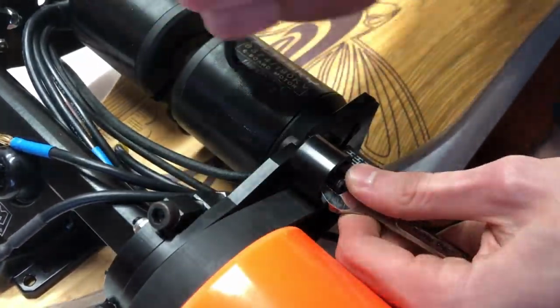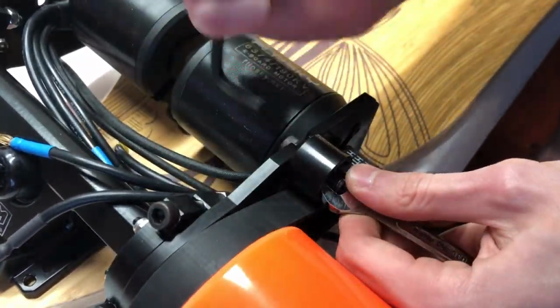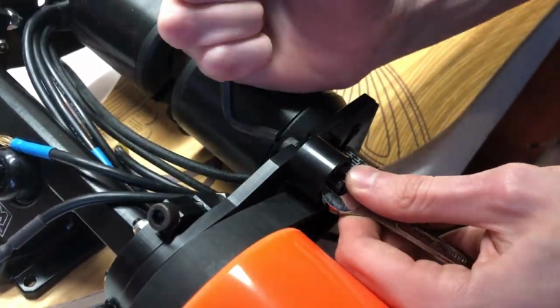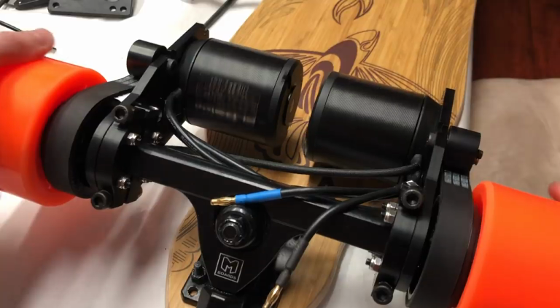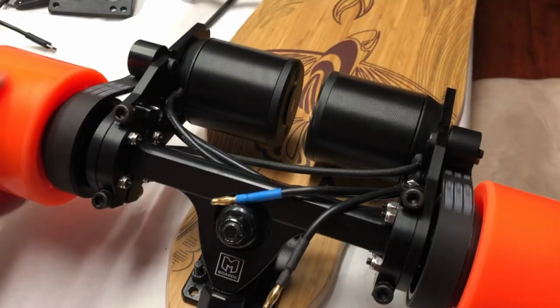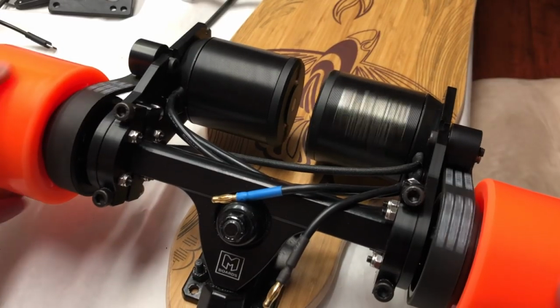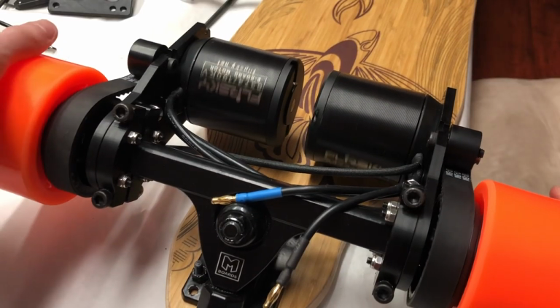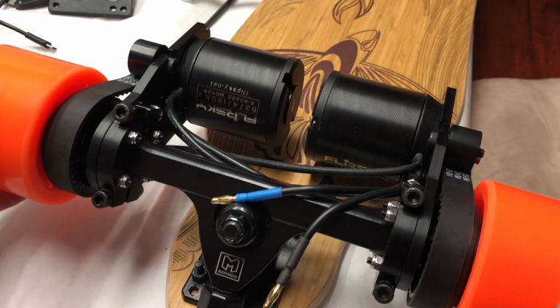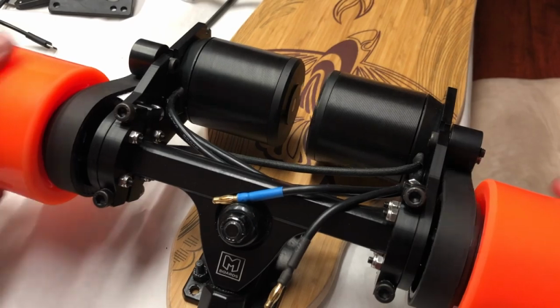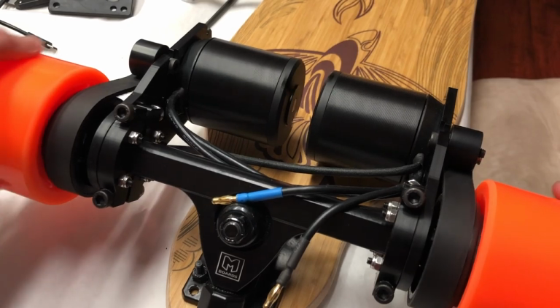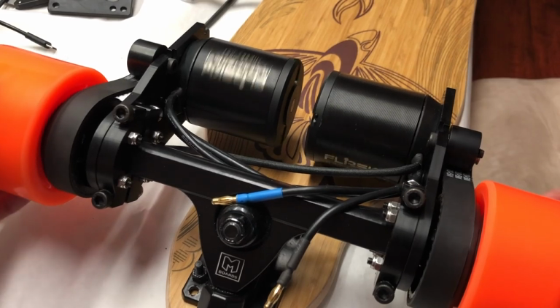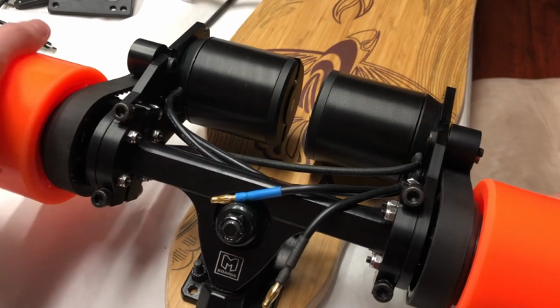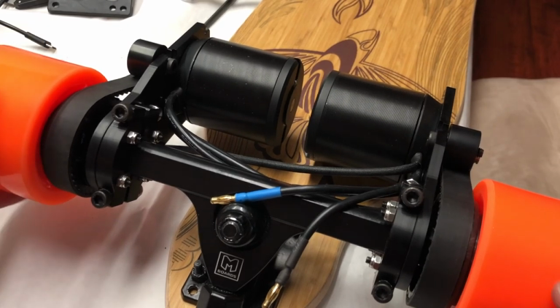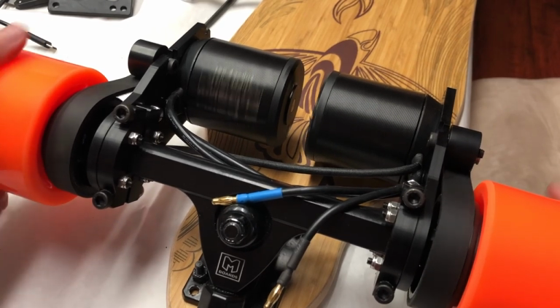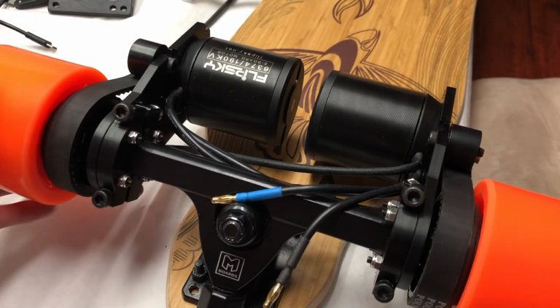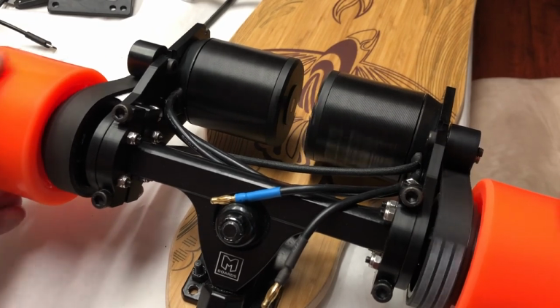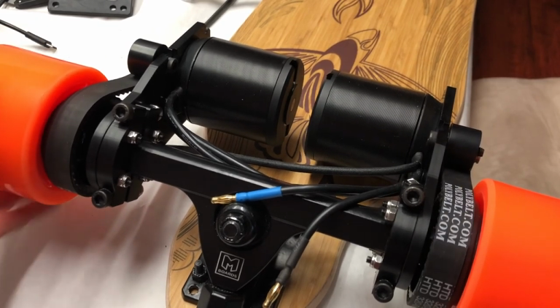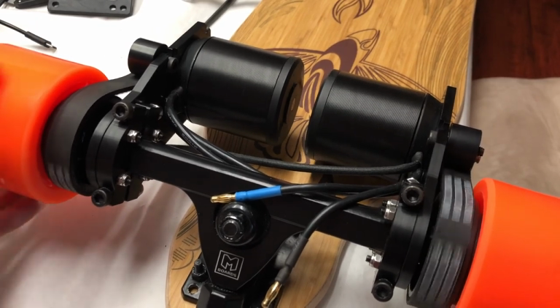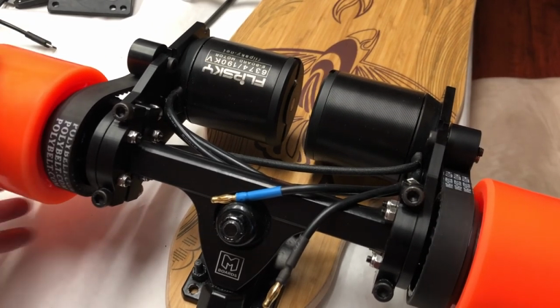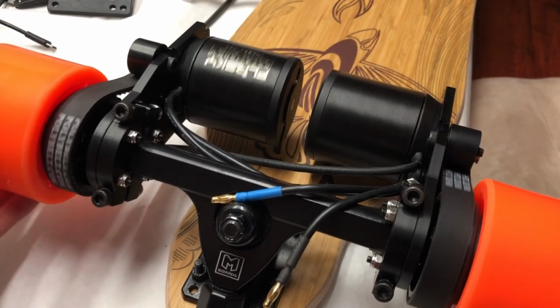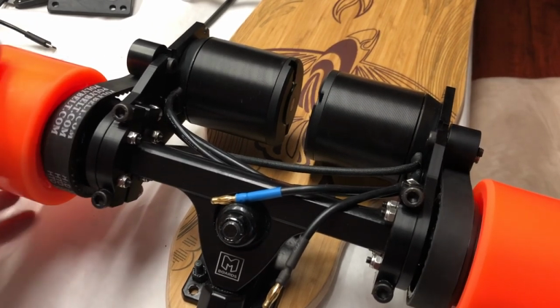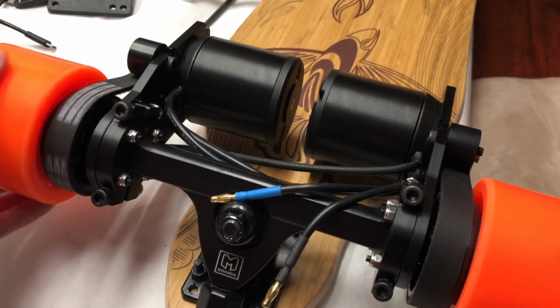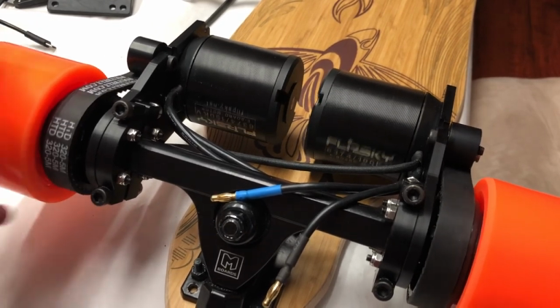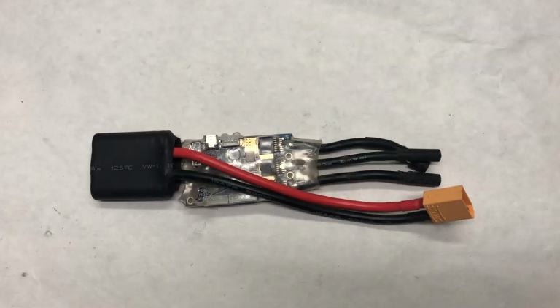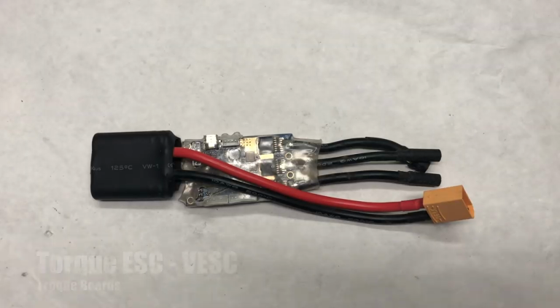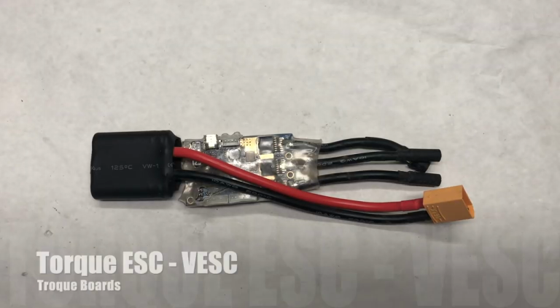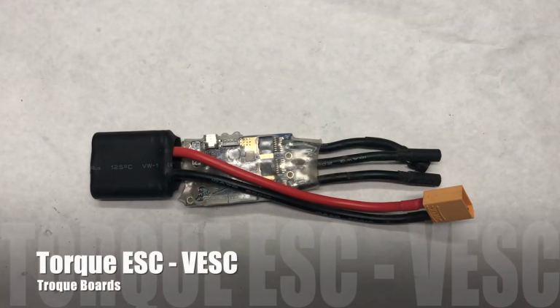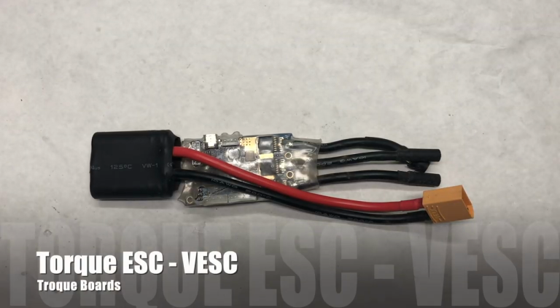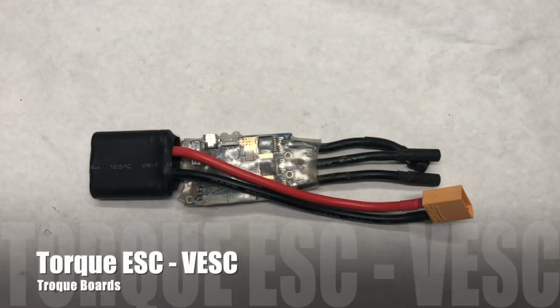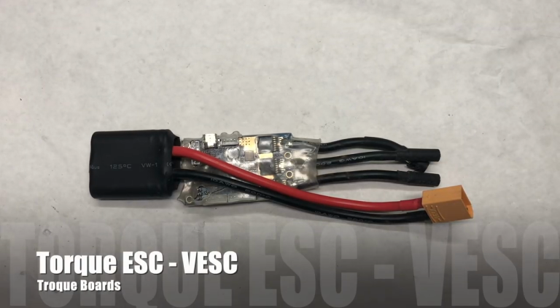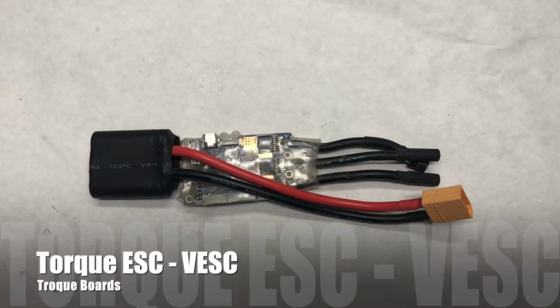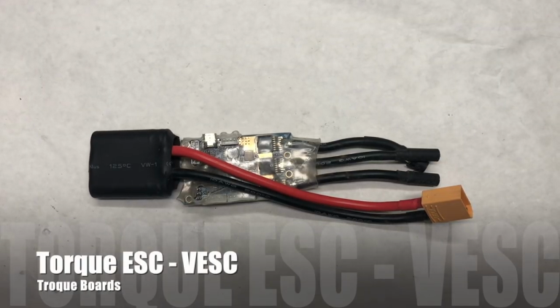Once you get both sides done, test to make sure that everything spins nicely. Moving on to the electronic side.